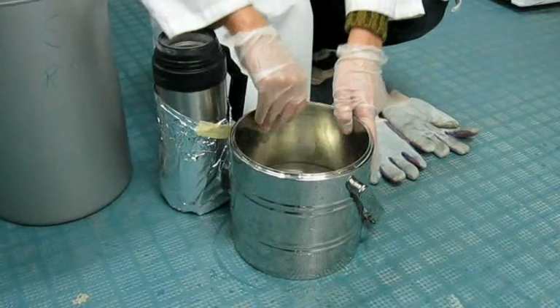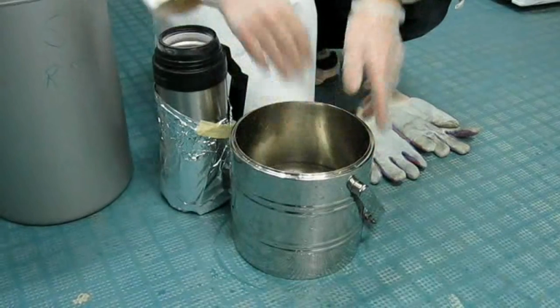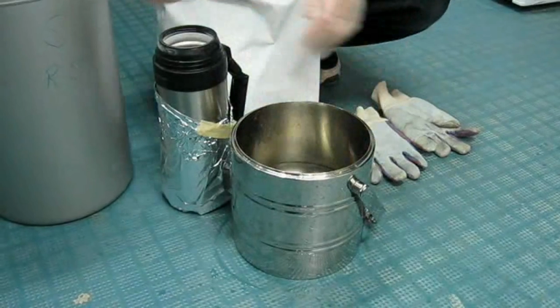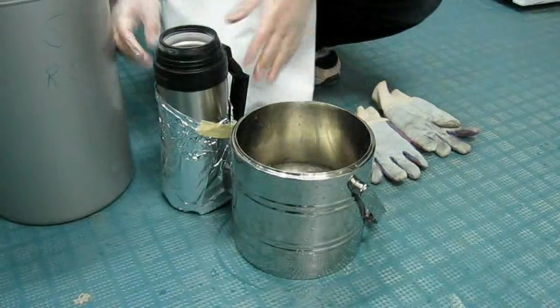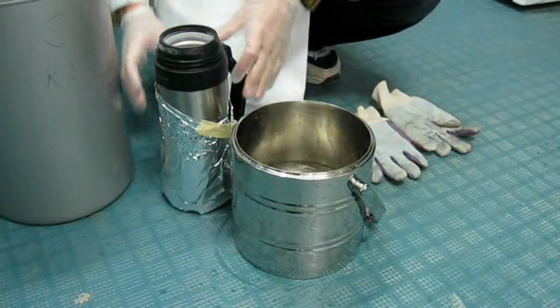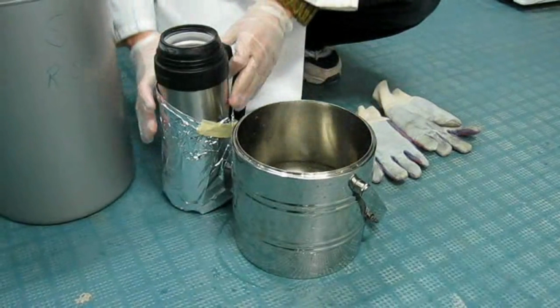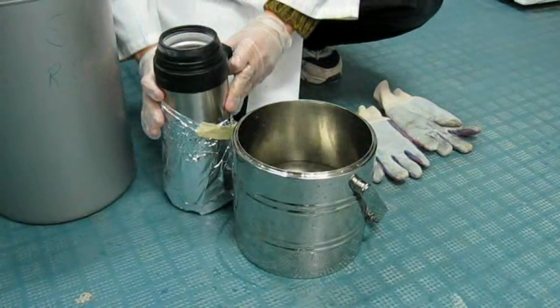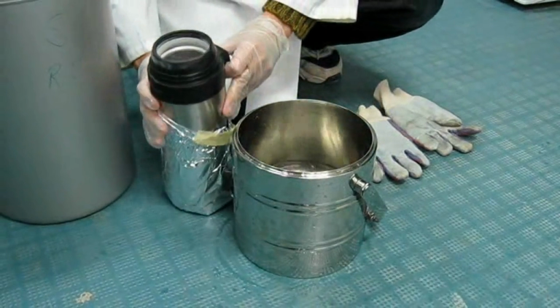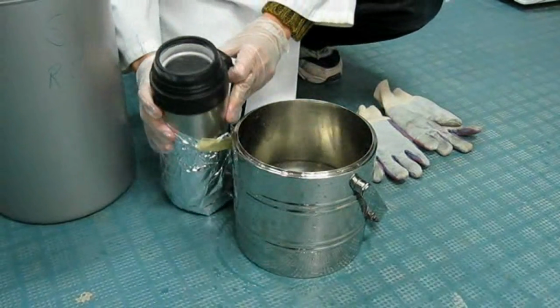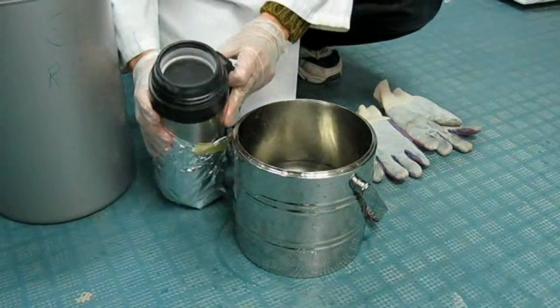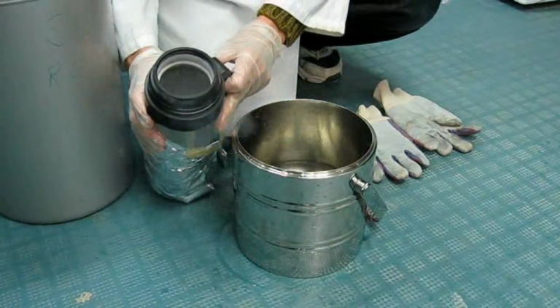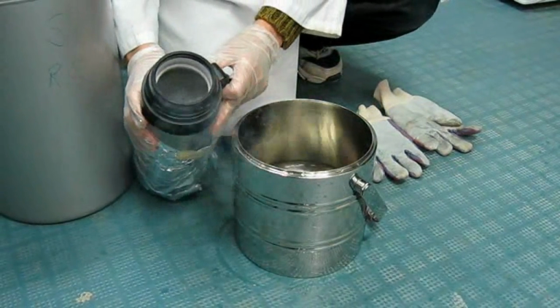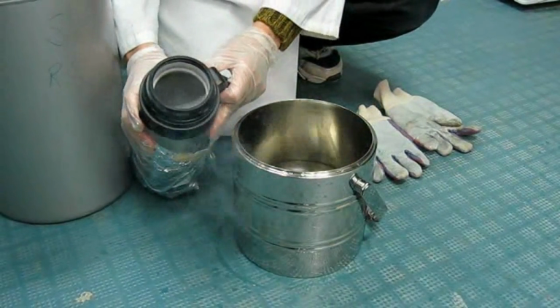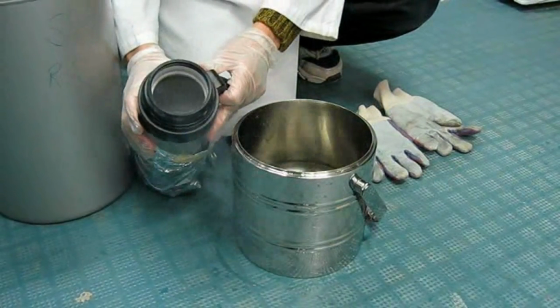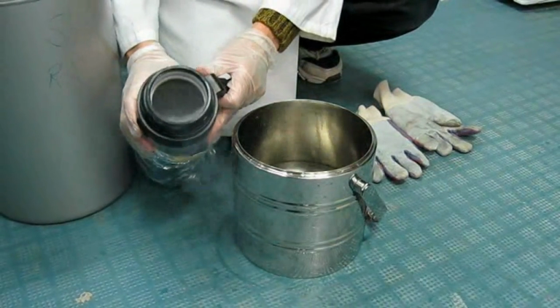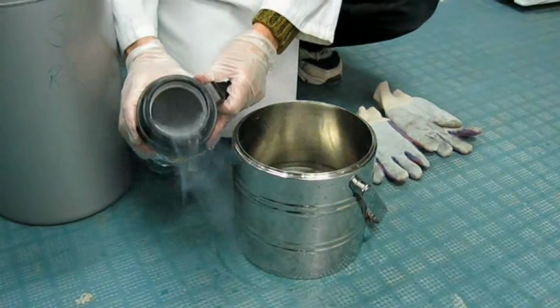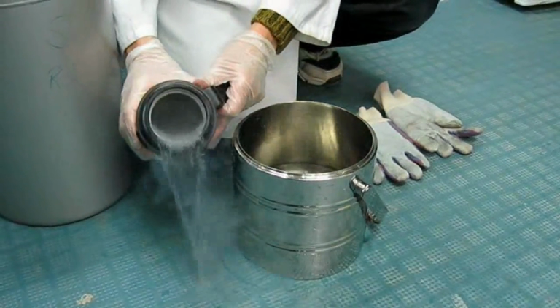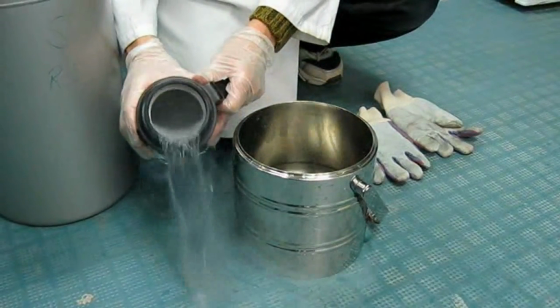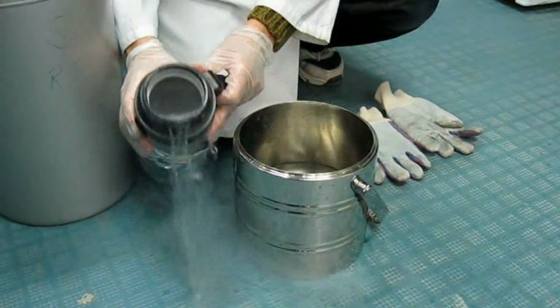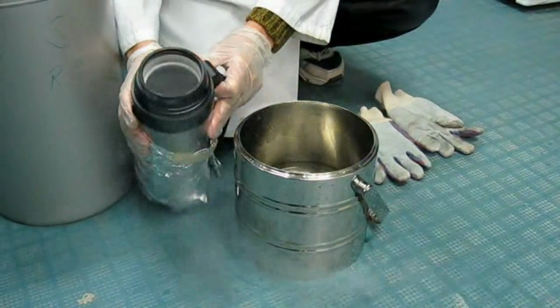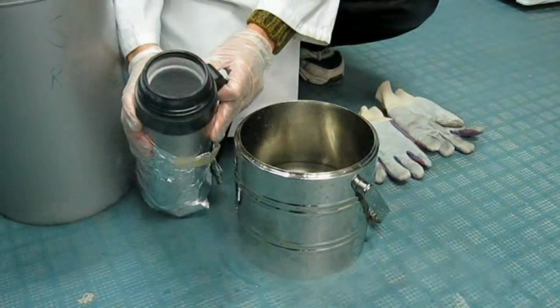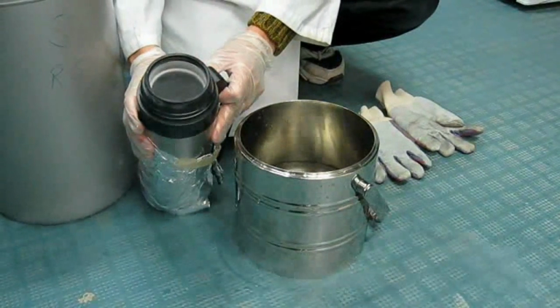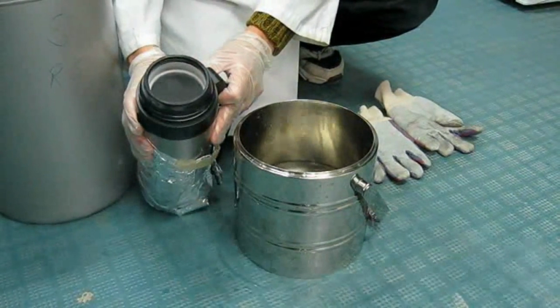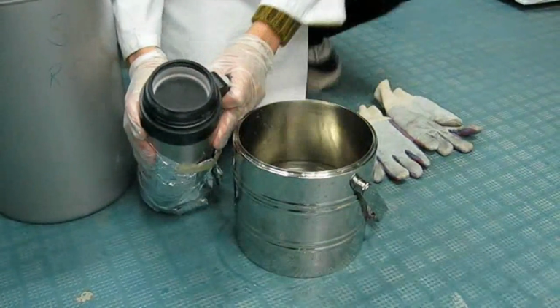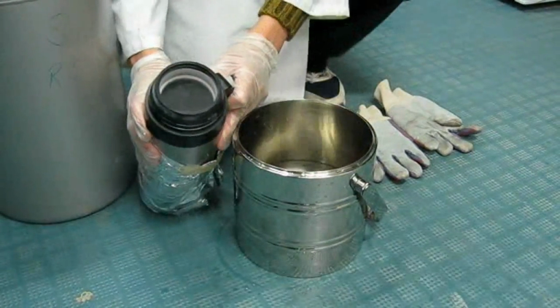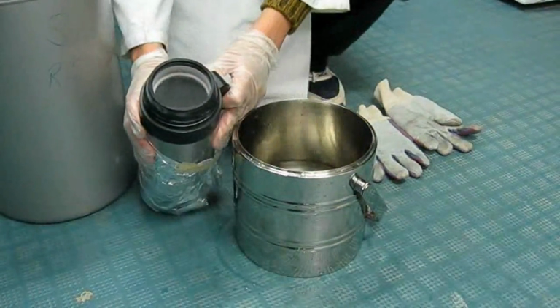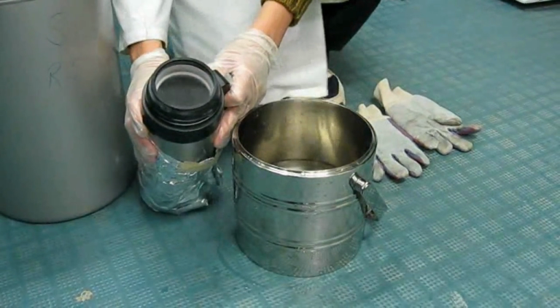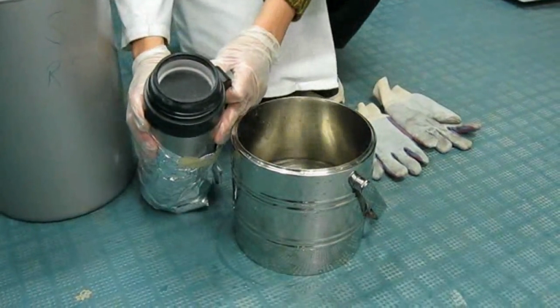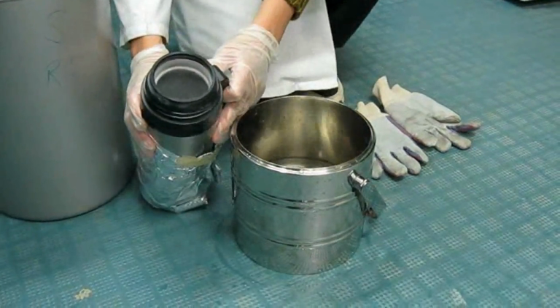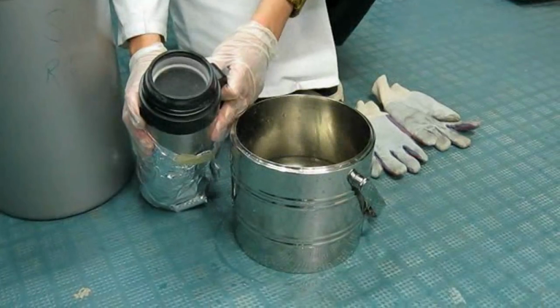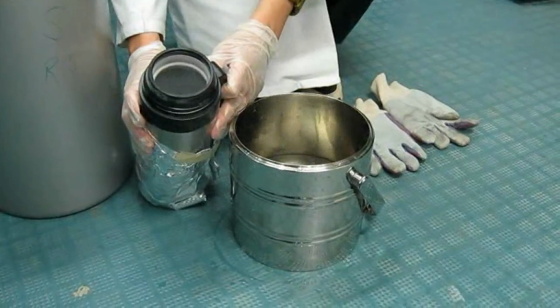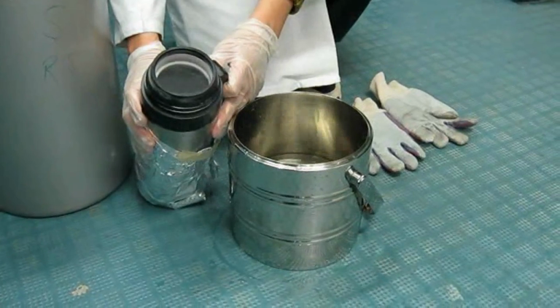And this is liquid nitrogen. Crap, I think I just froze my knee. Oh well.